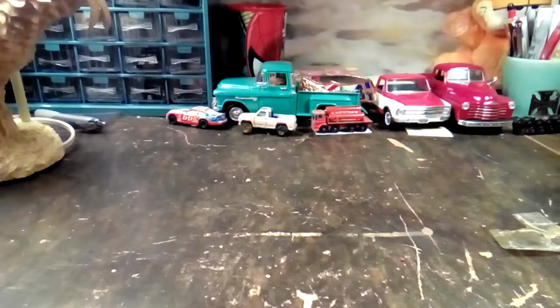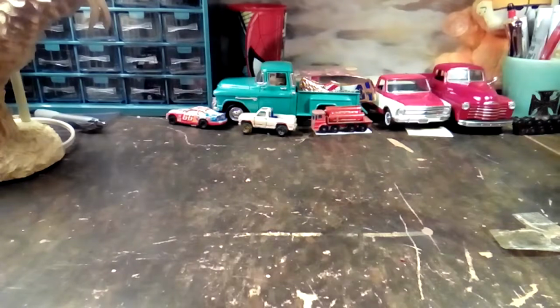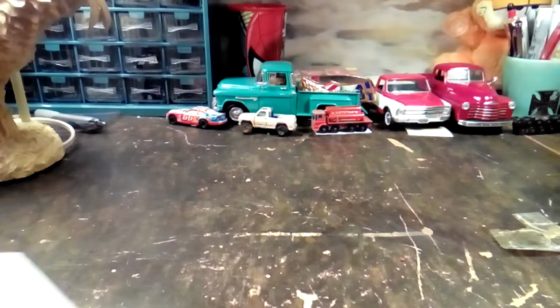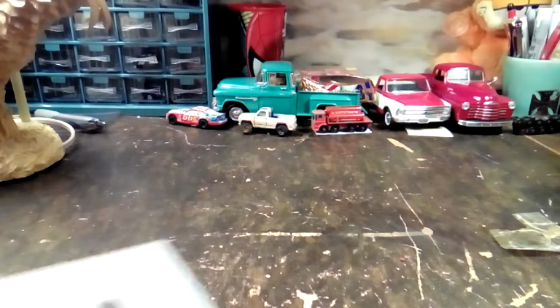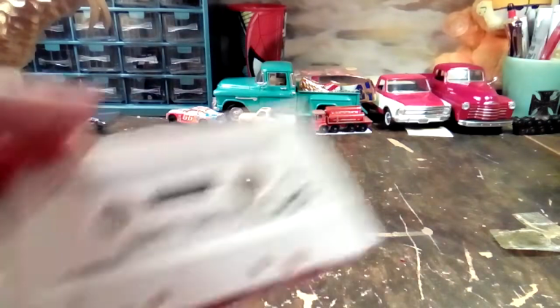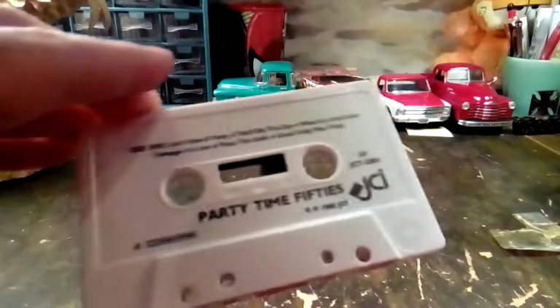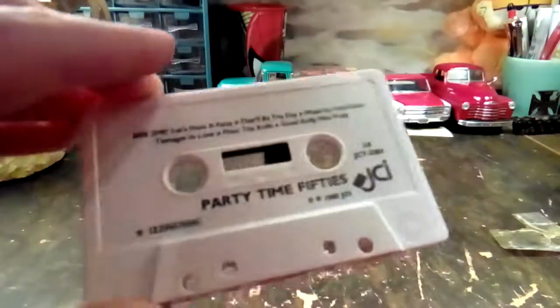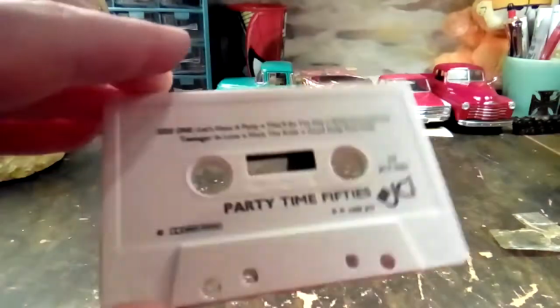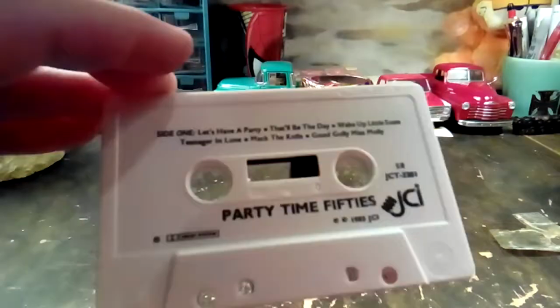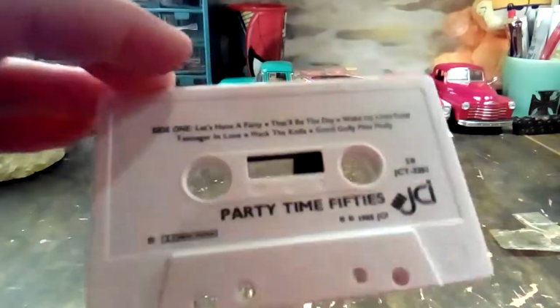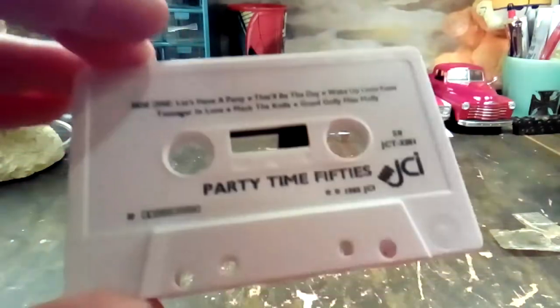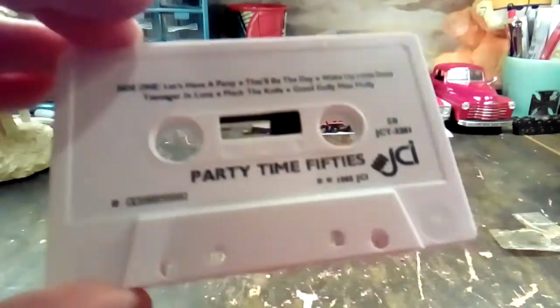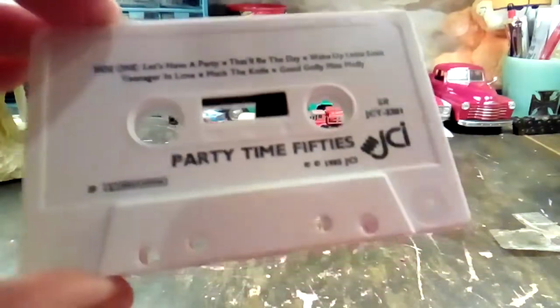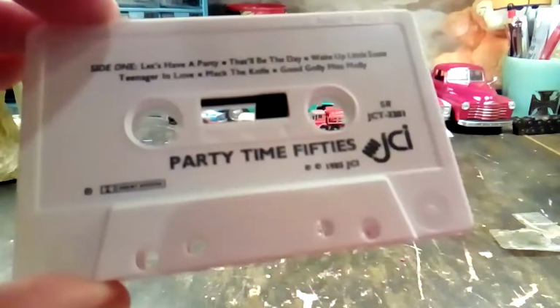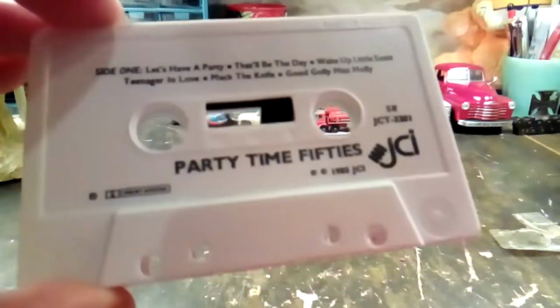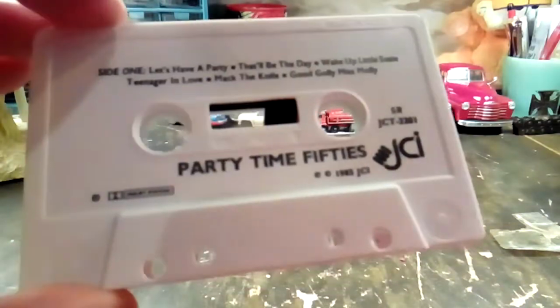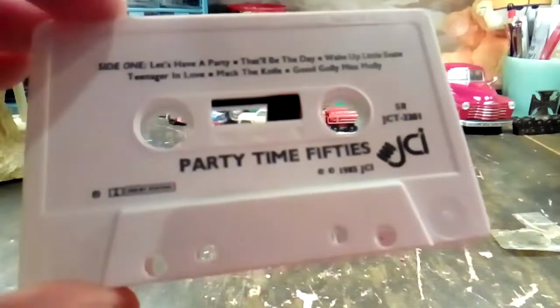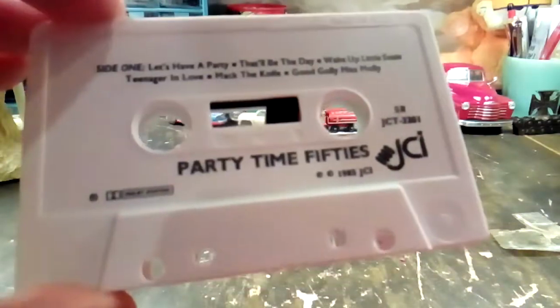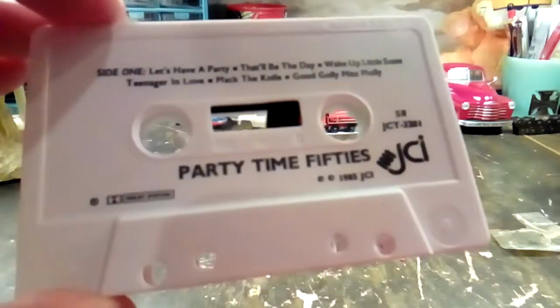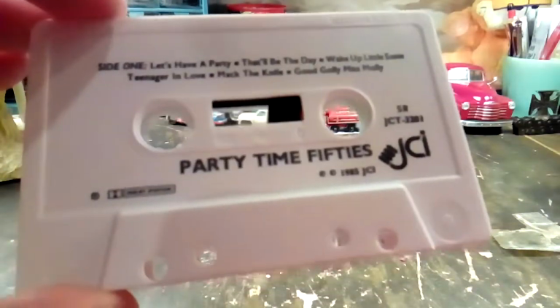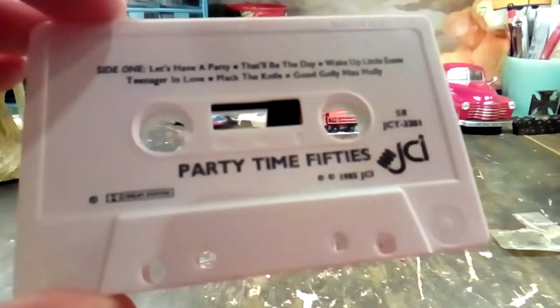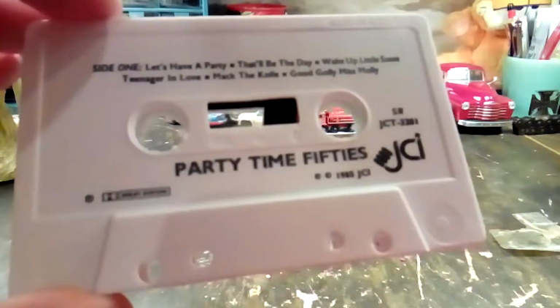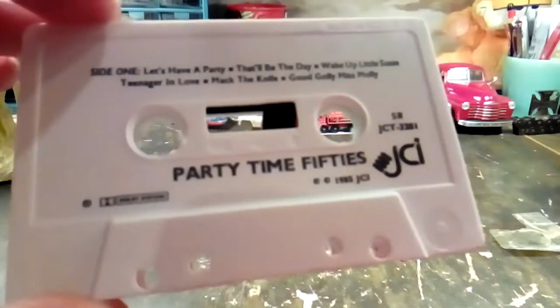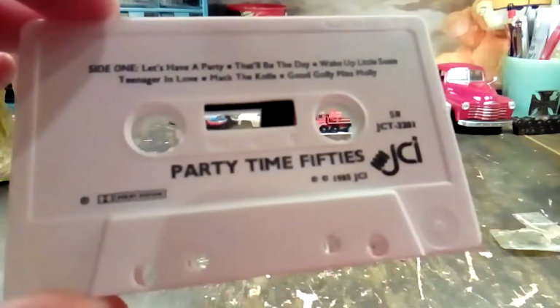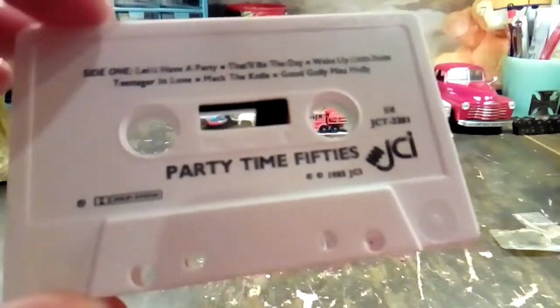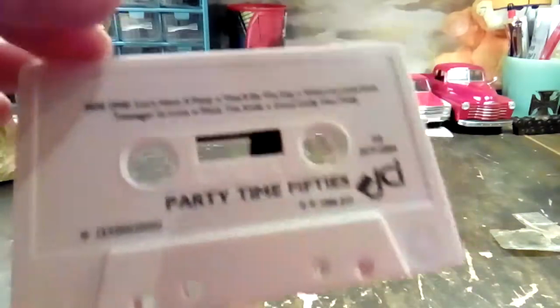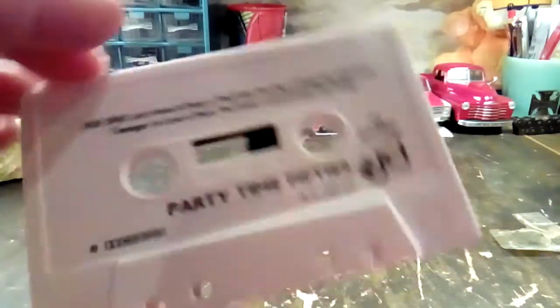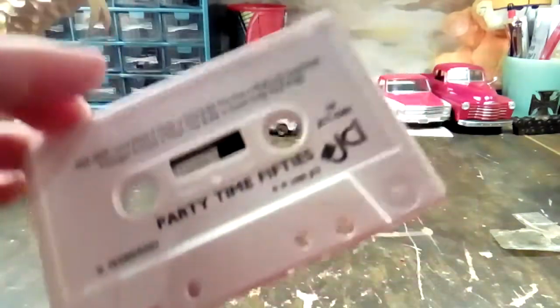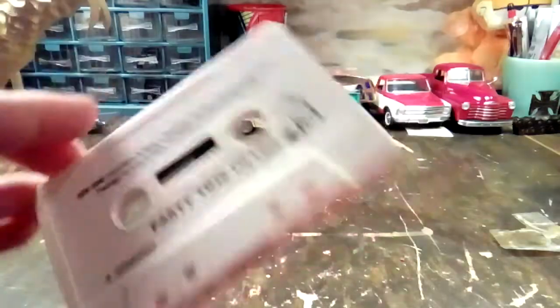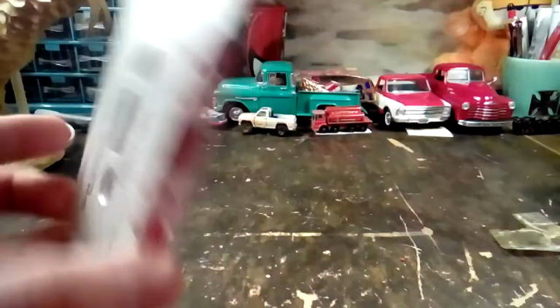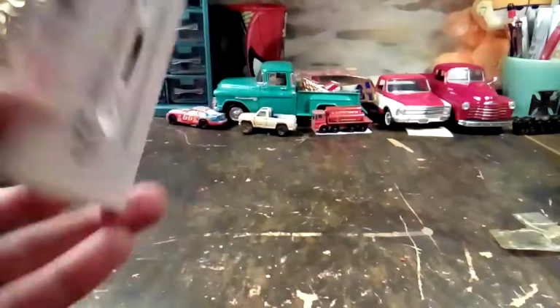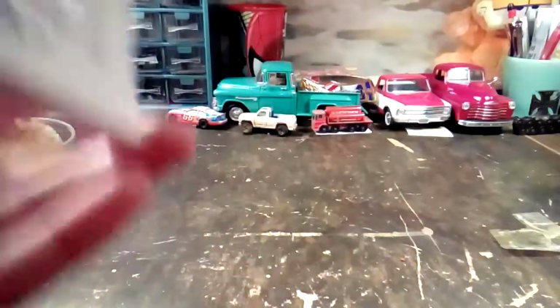And we're going to listen to Party Time 50s, which is 50s music.